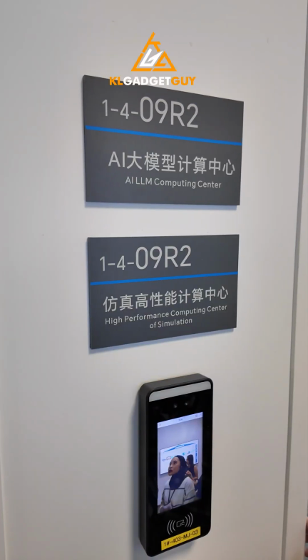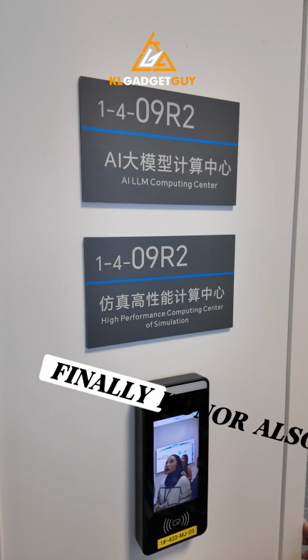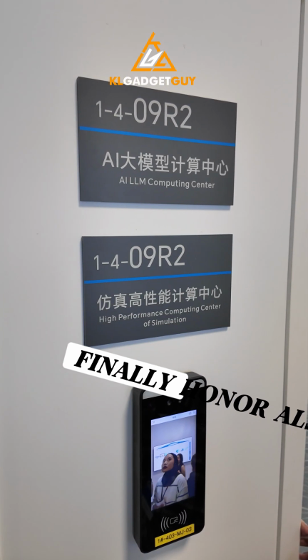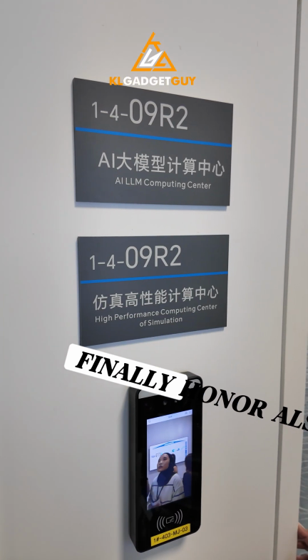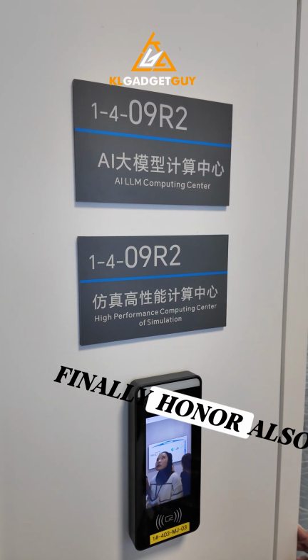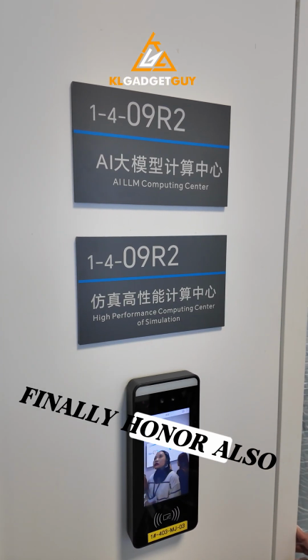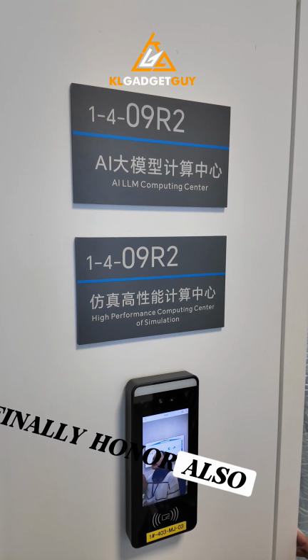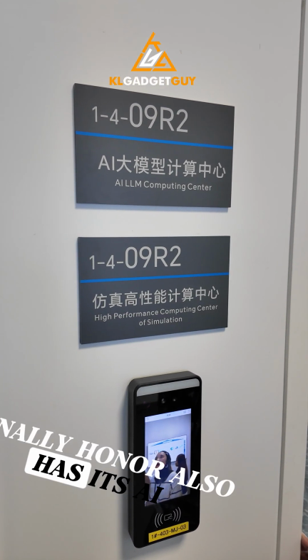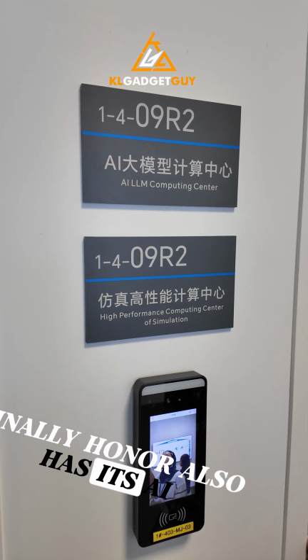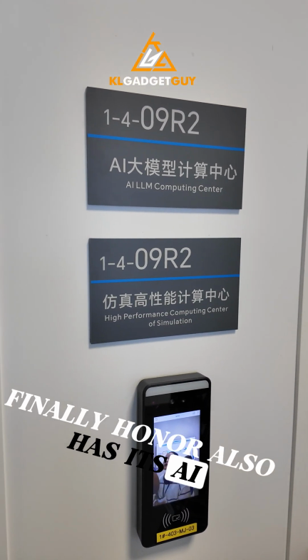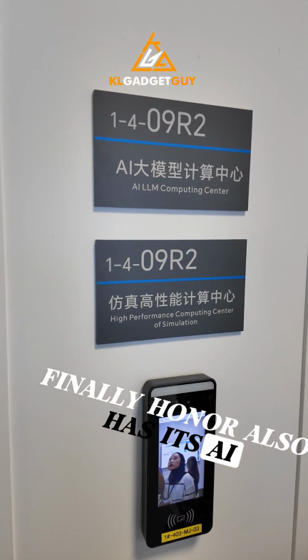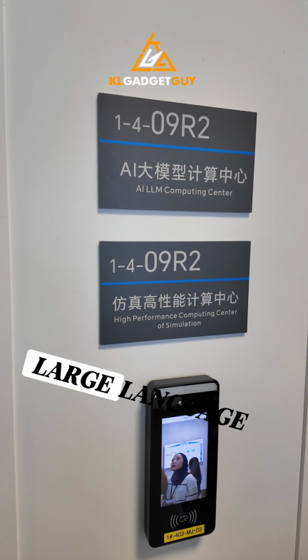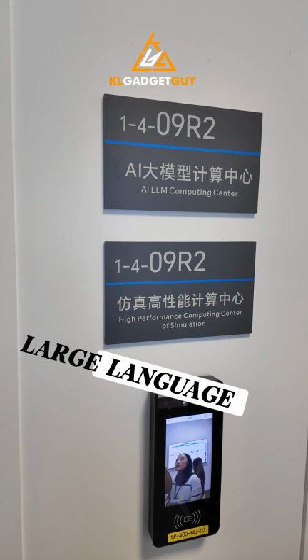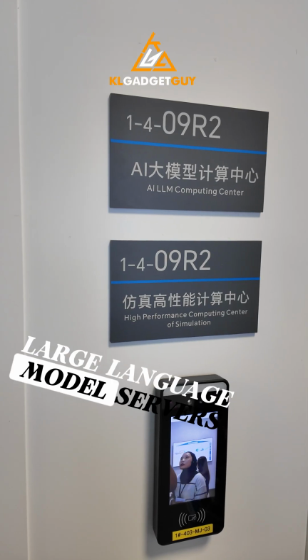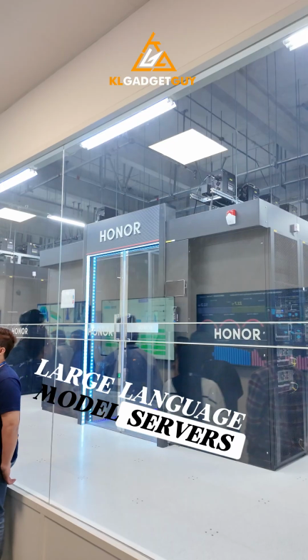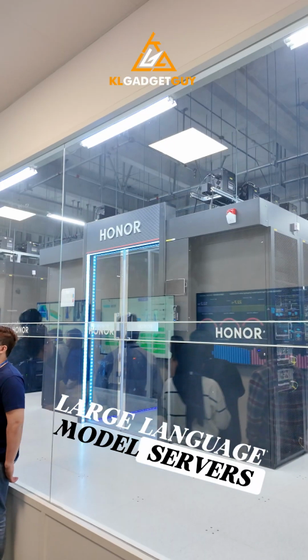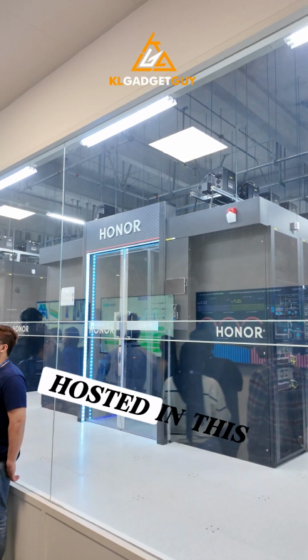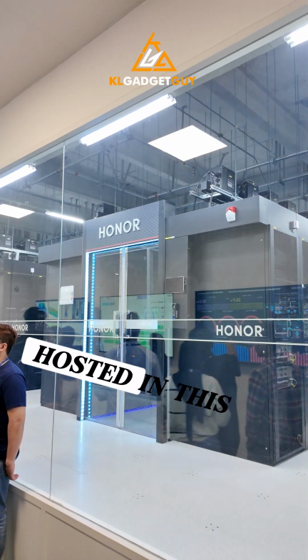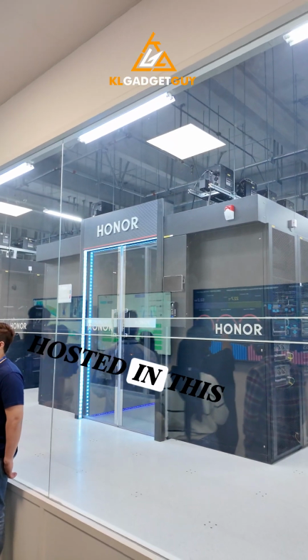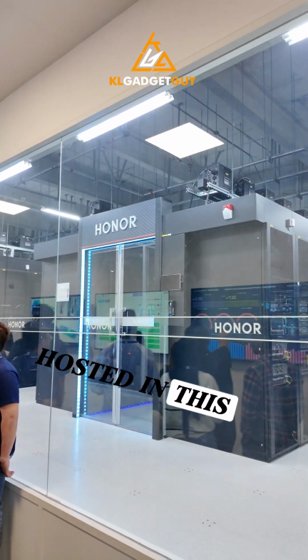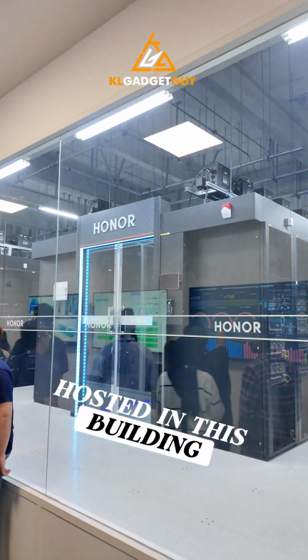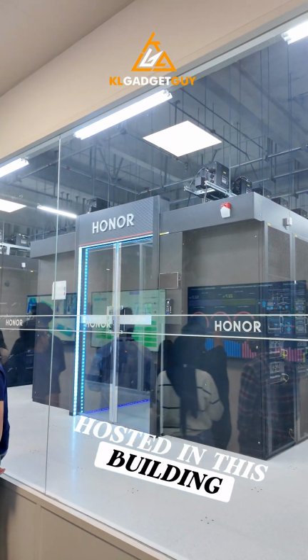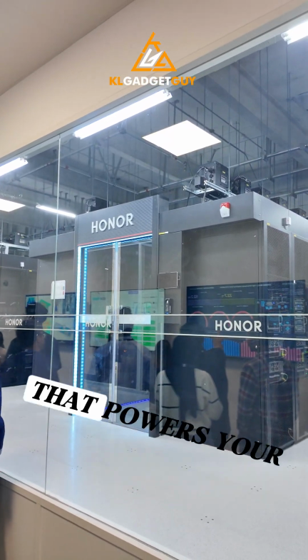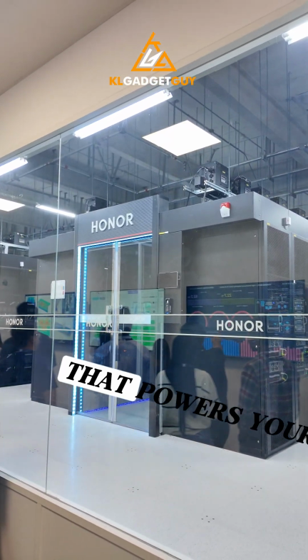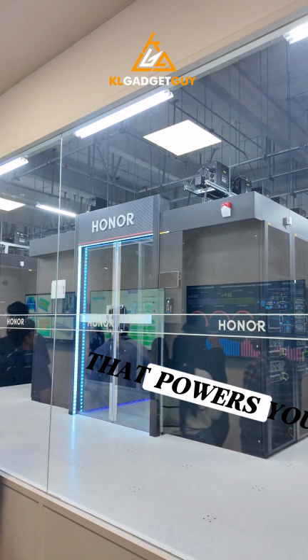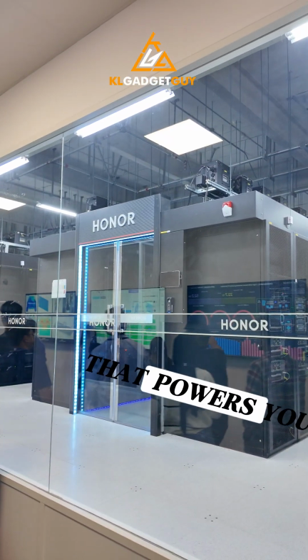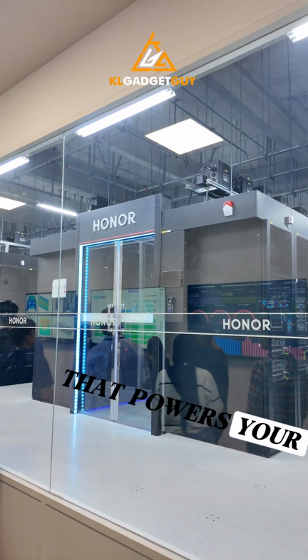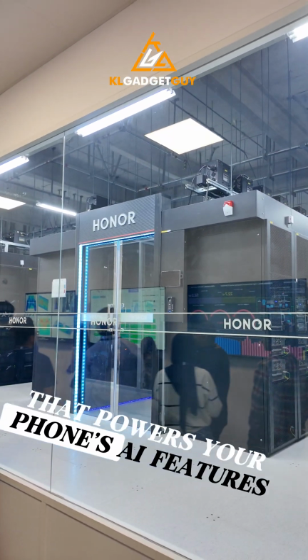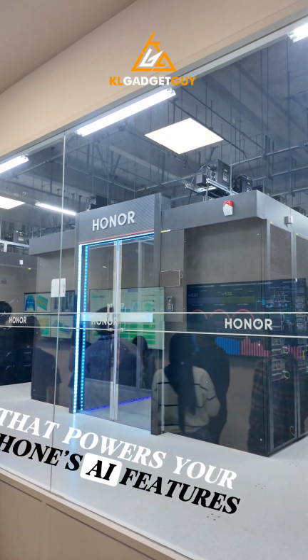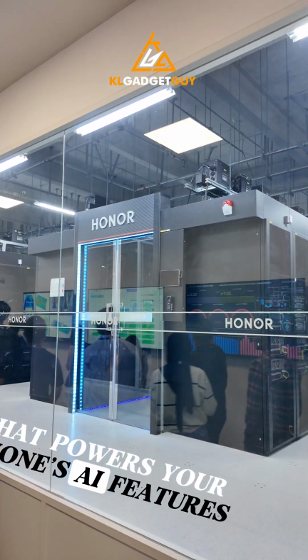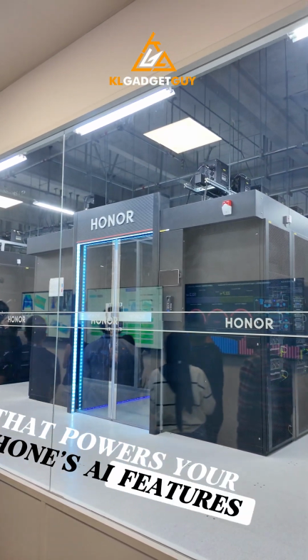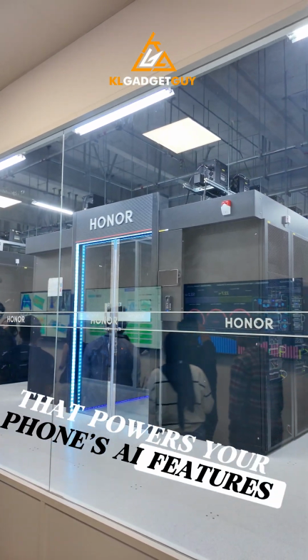Honor also has its AI Large Language Model servers hosted in this building that powers your phone's AI features.